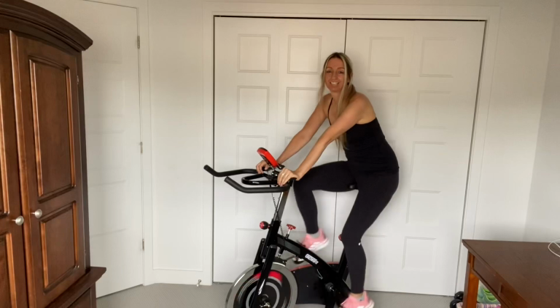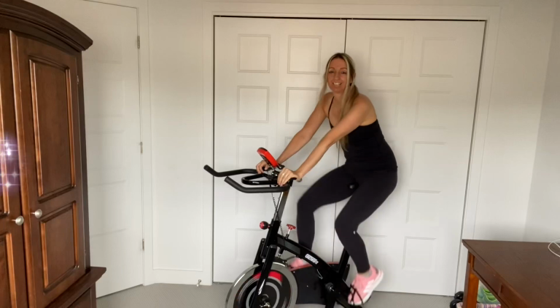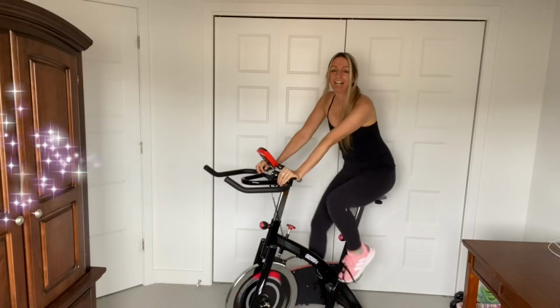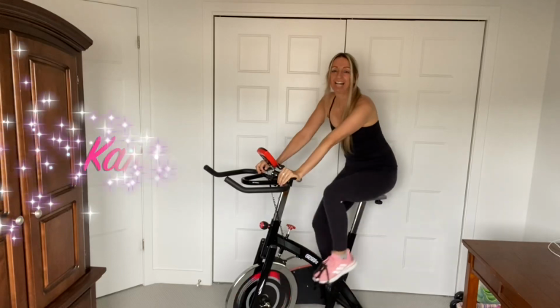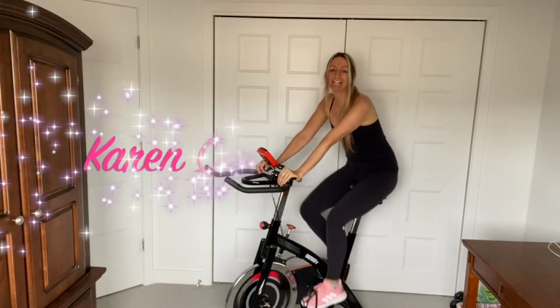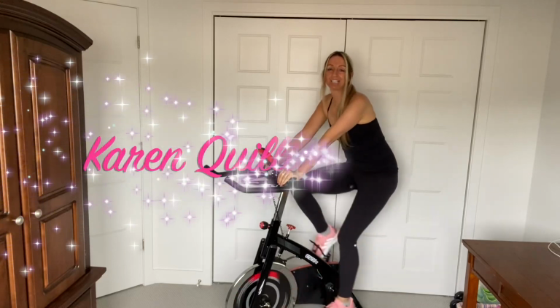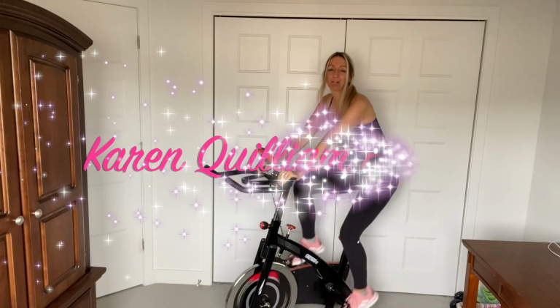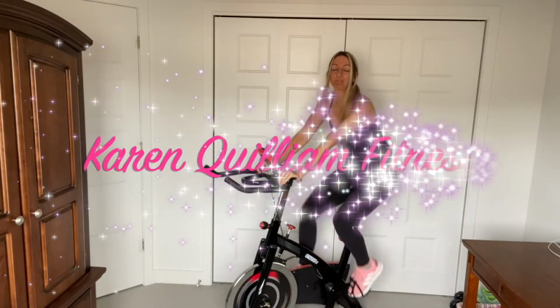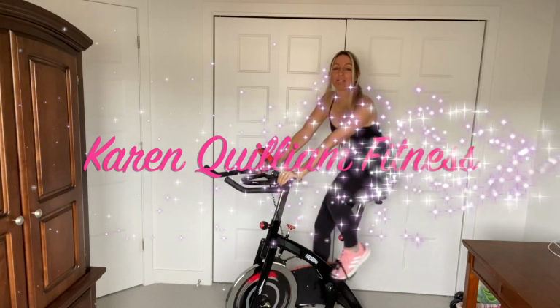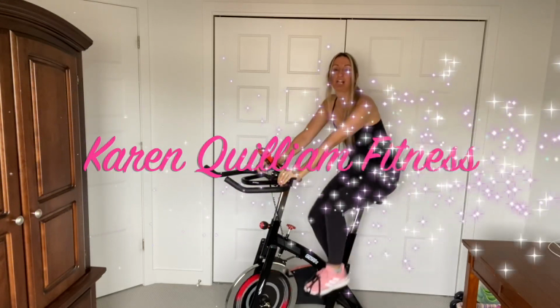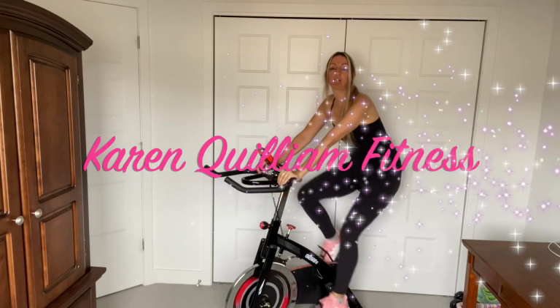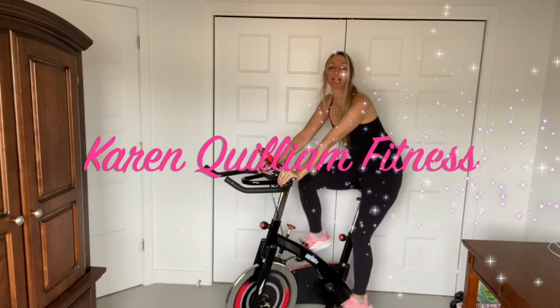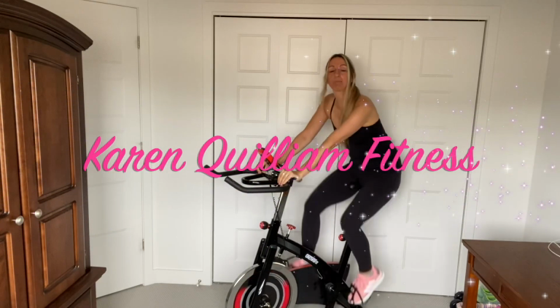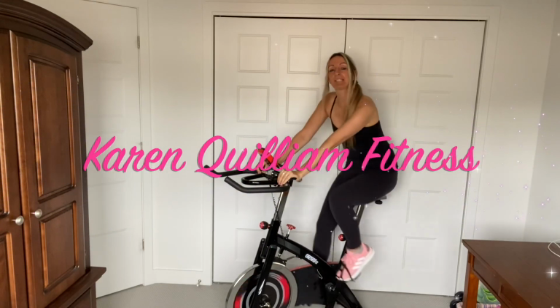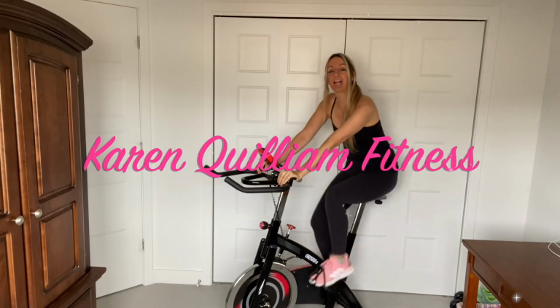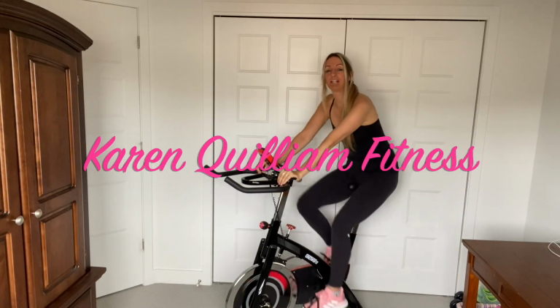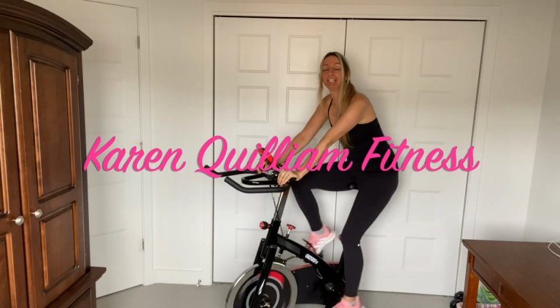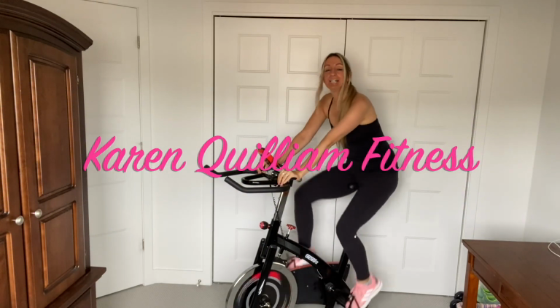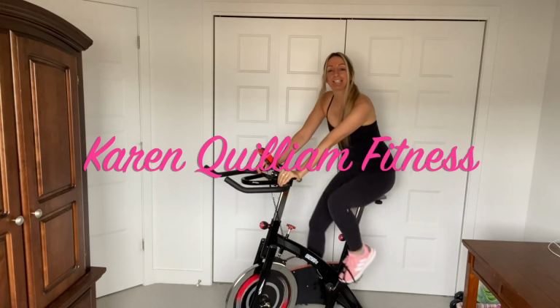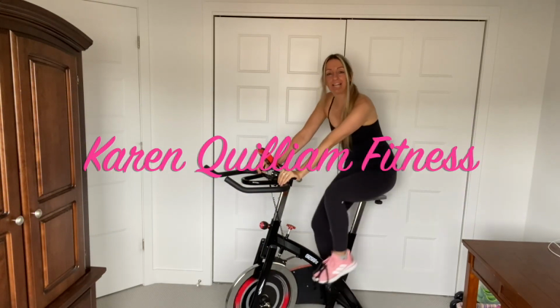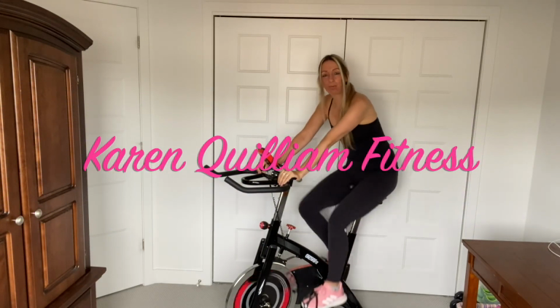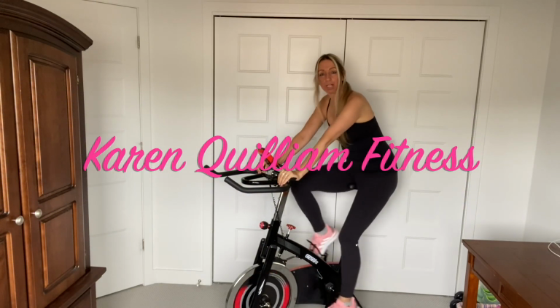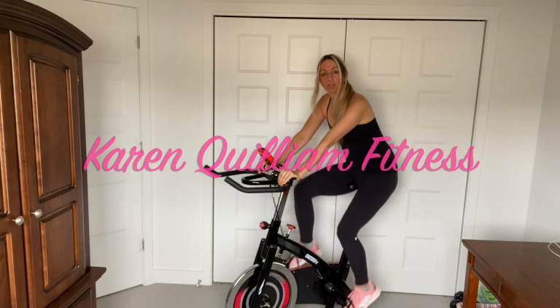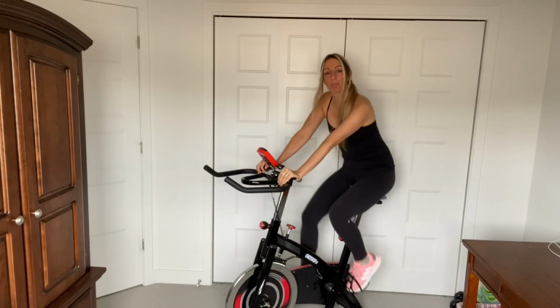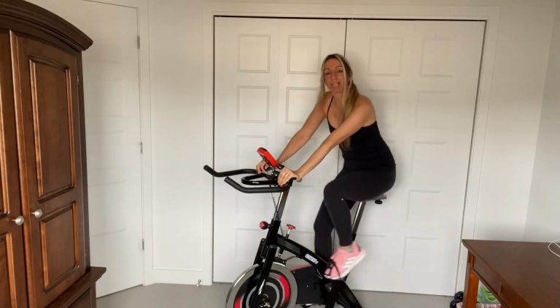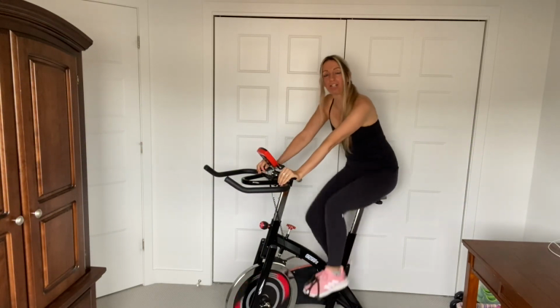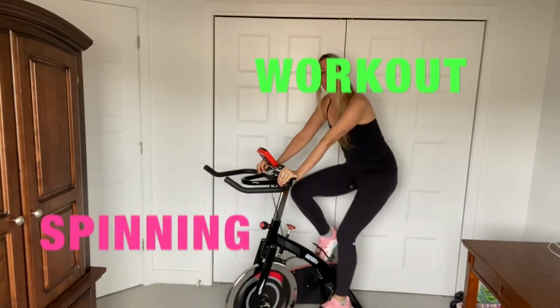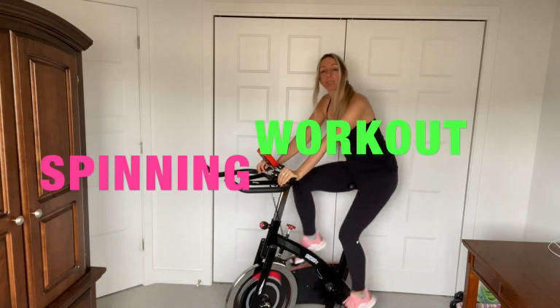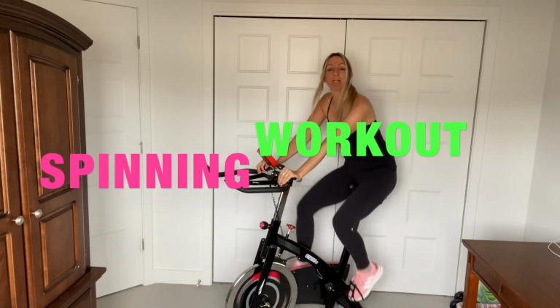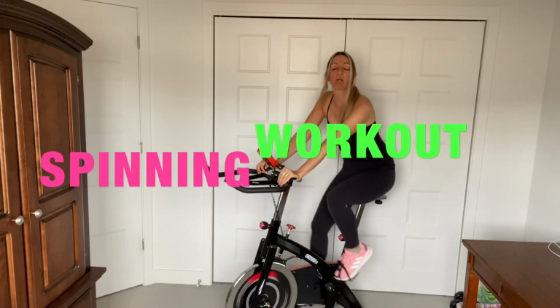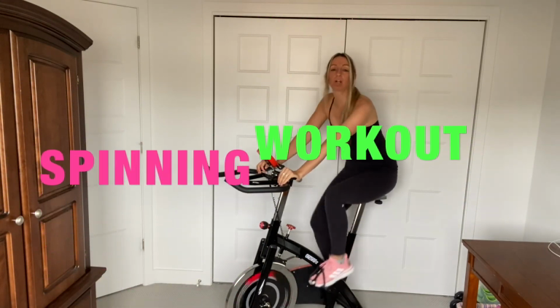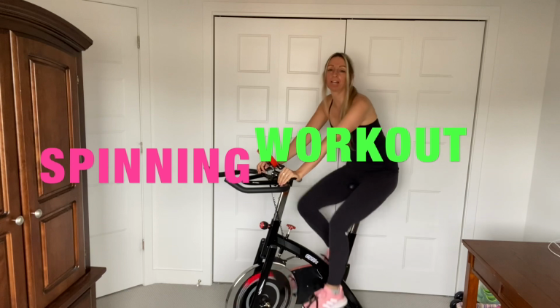Hi guys, welcome to my channel. My name is Karen. Today we're going to do a beginner spinning workout.